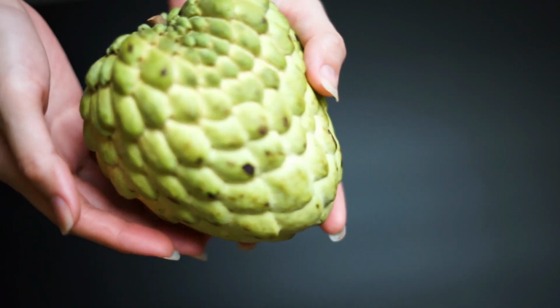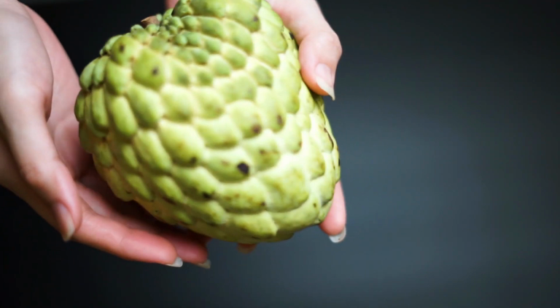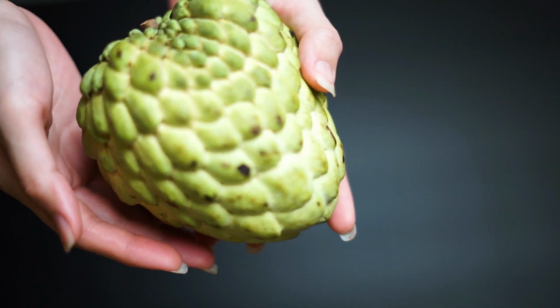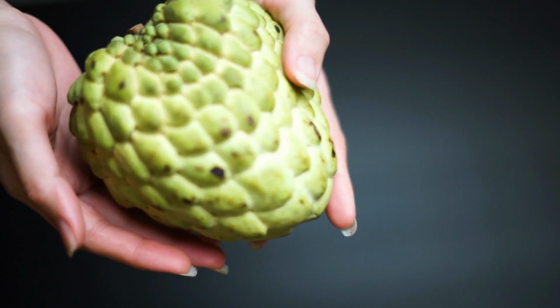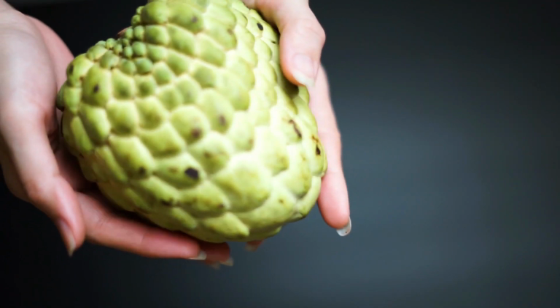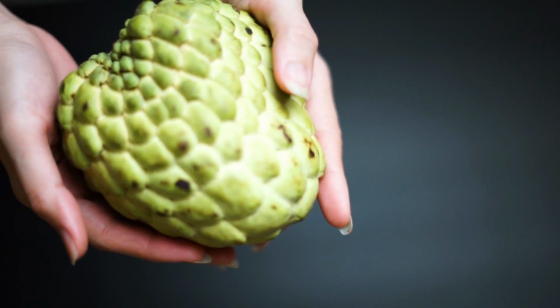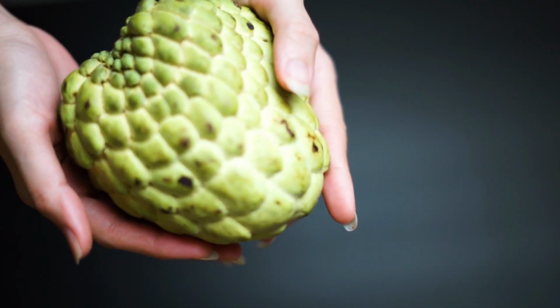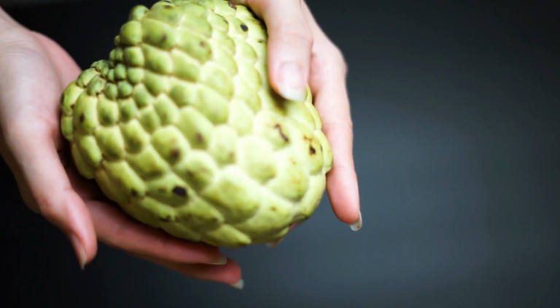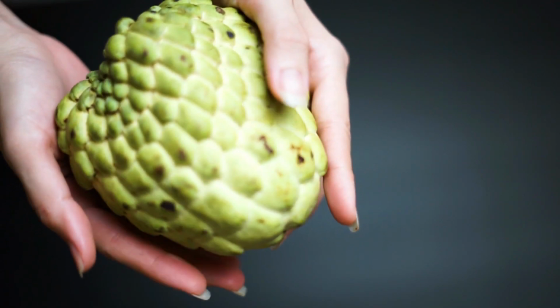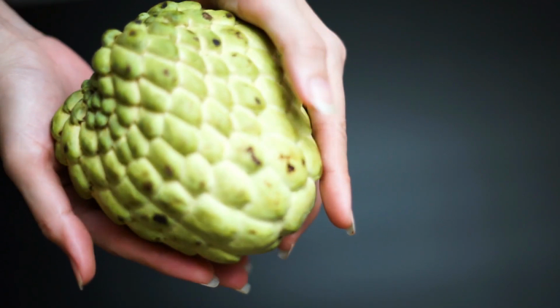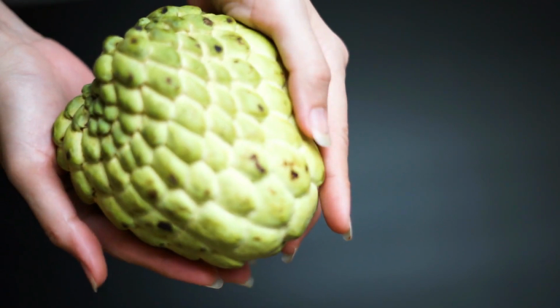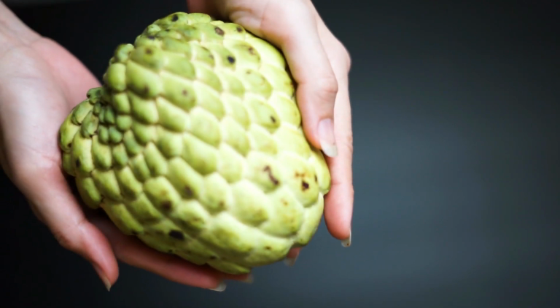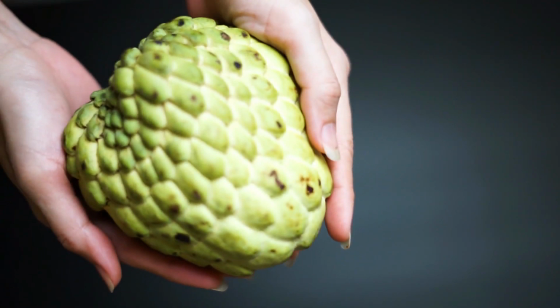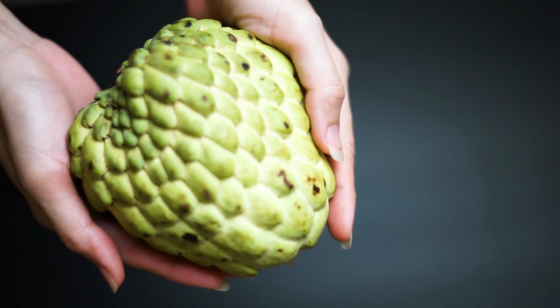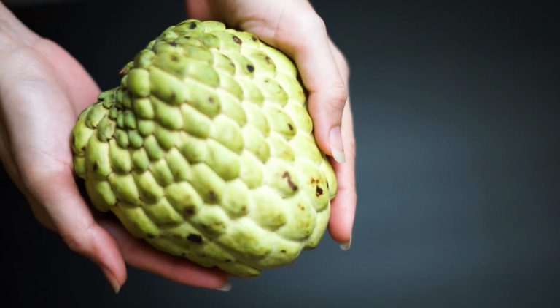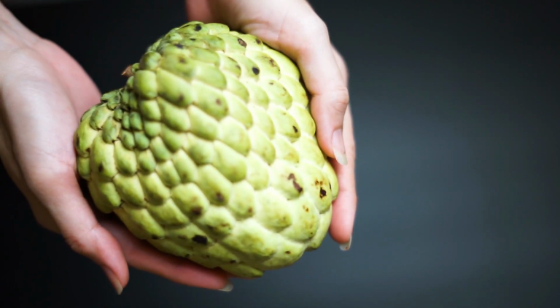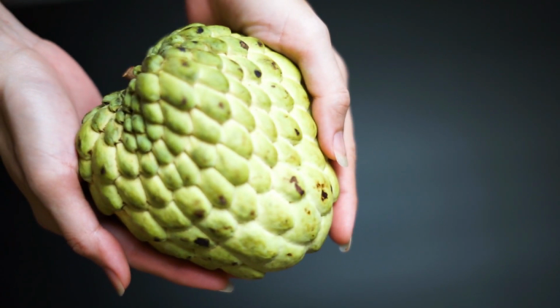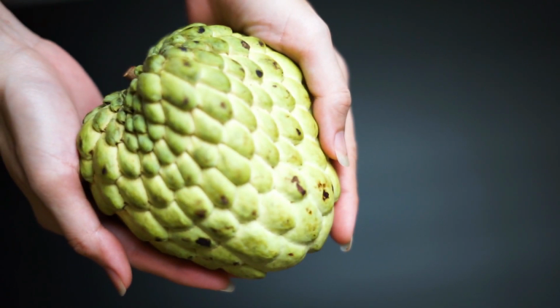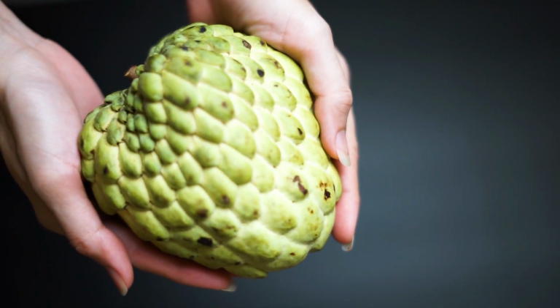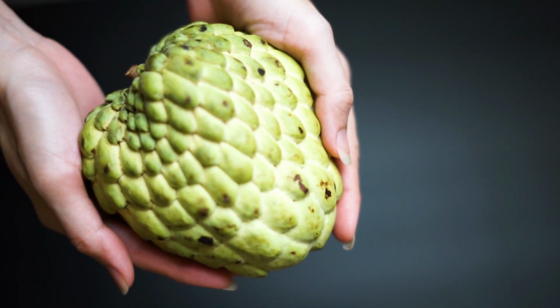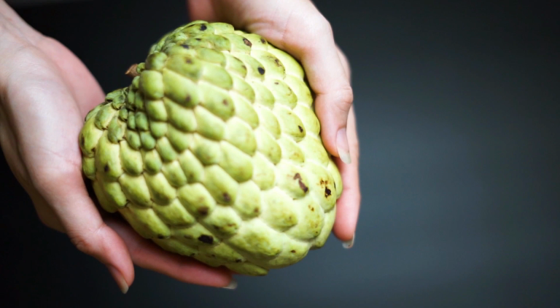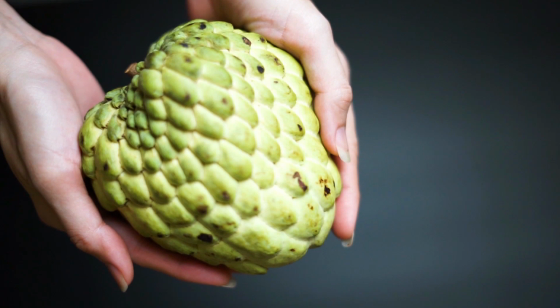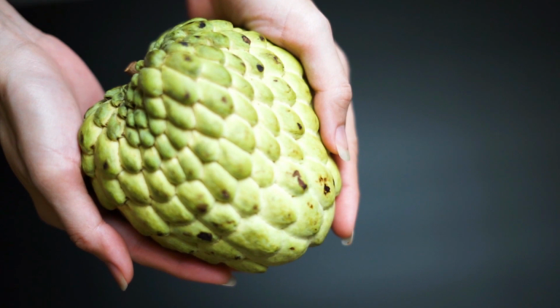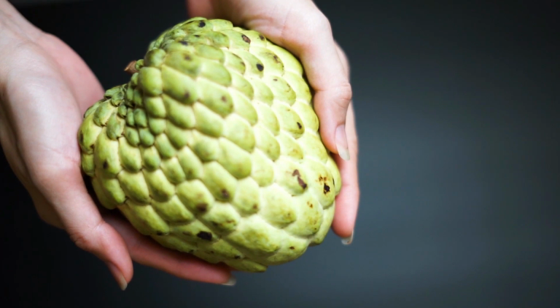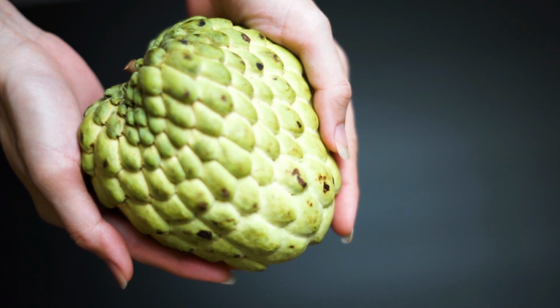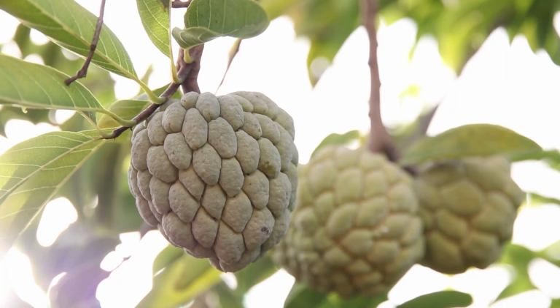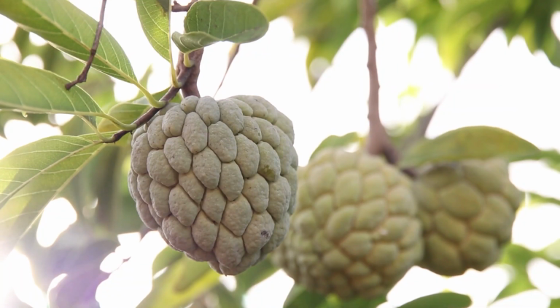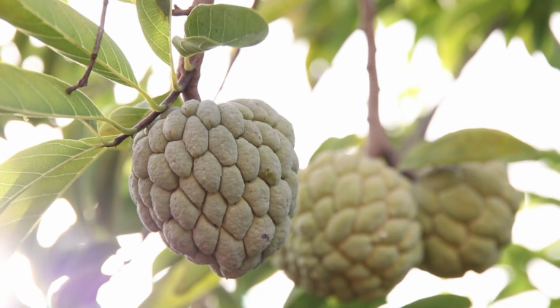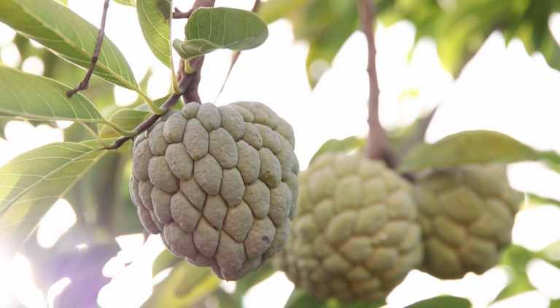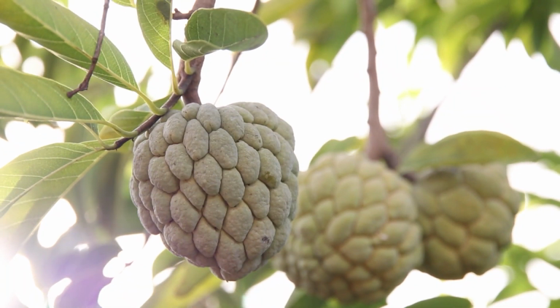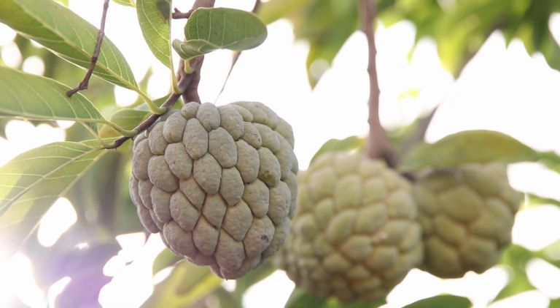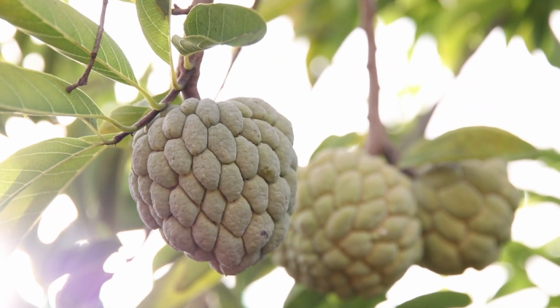Harvesting: citifol is harvested when ripe and should be handled with care as the fruit bruises easily.